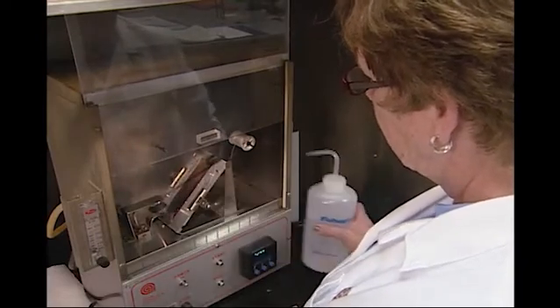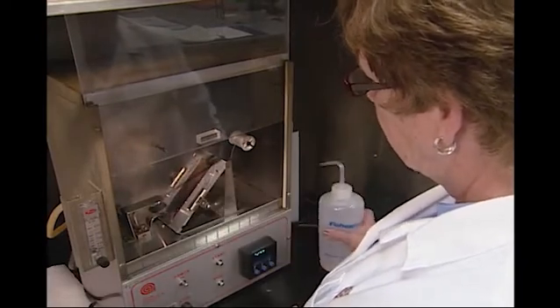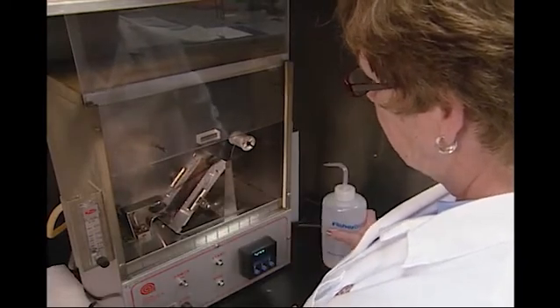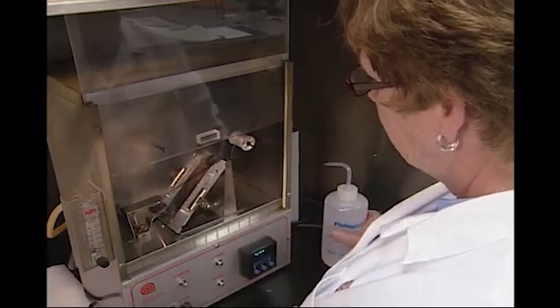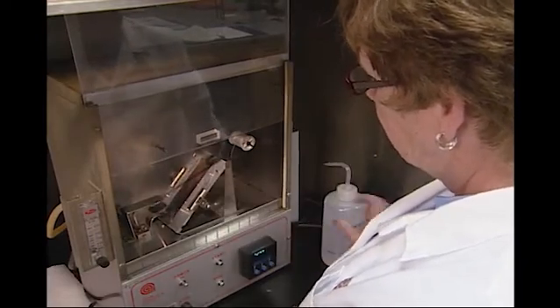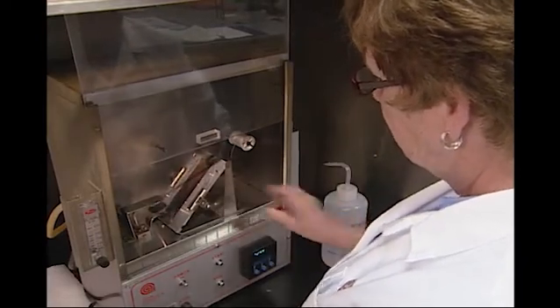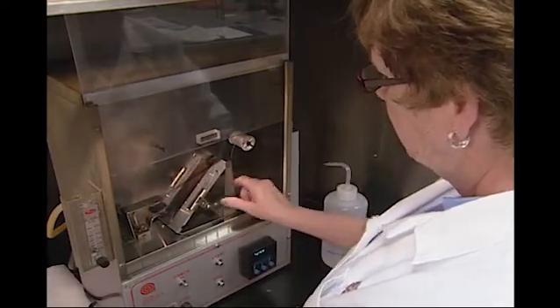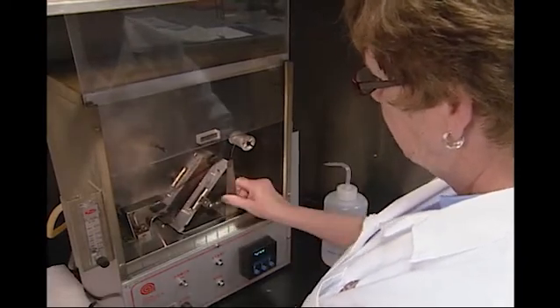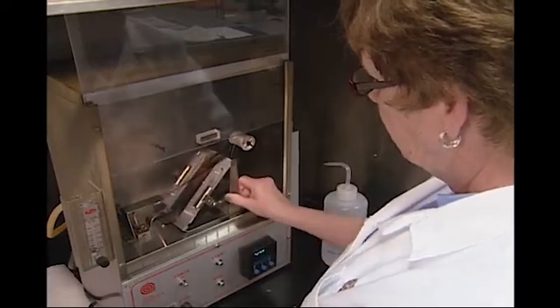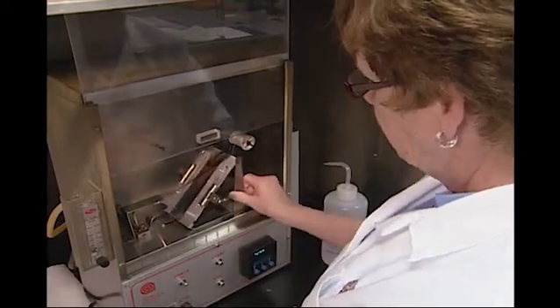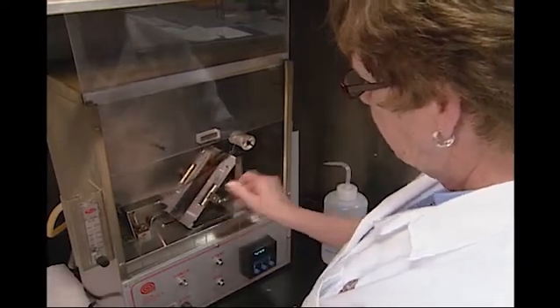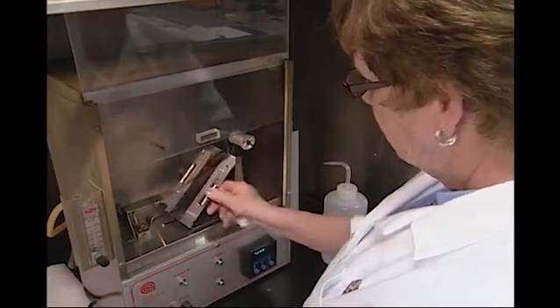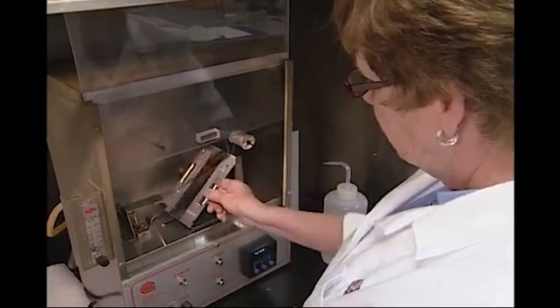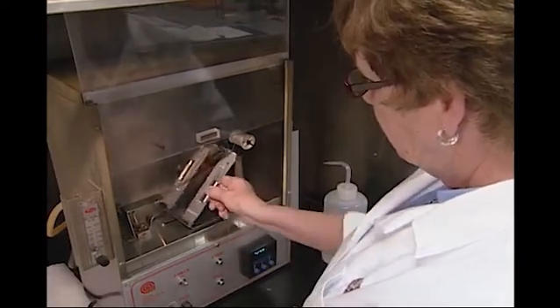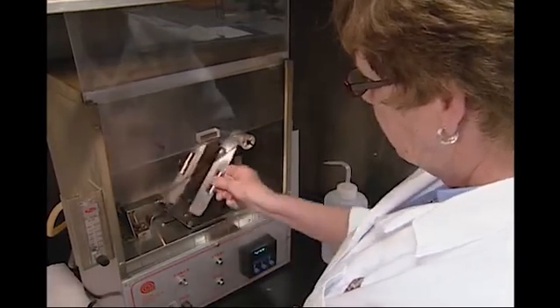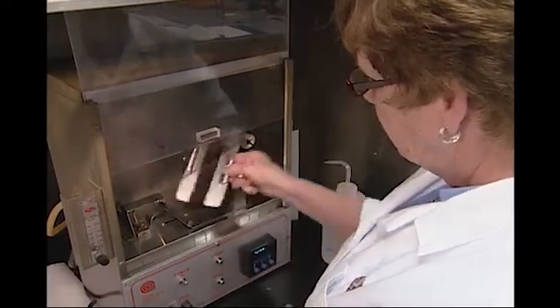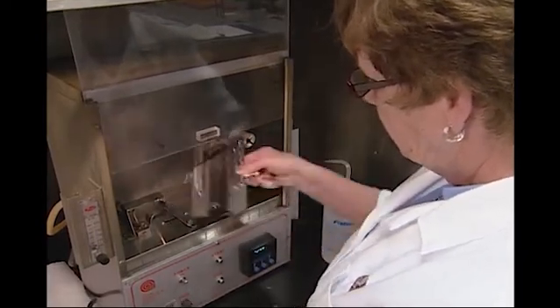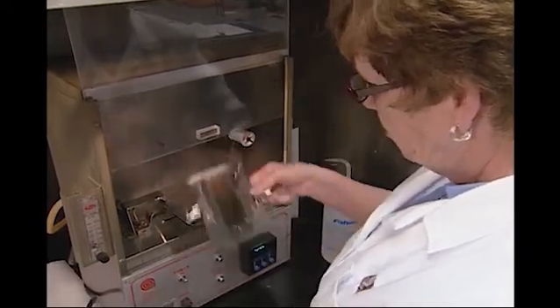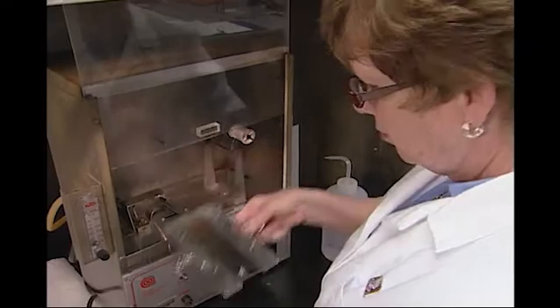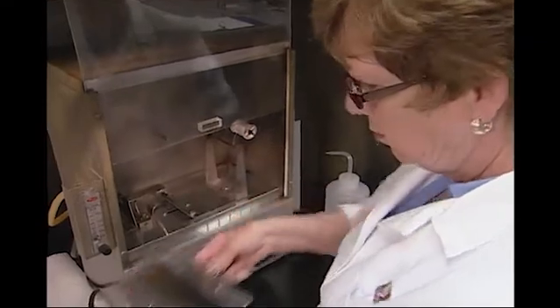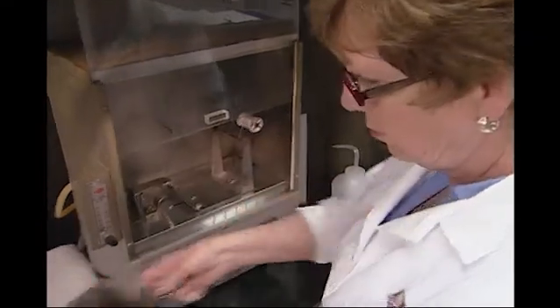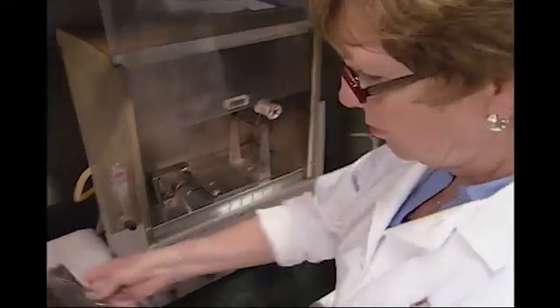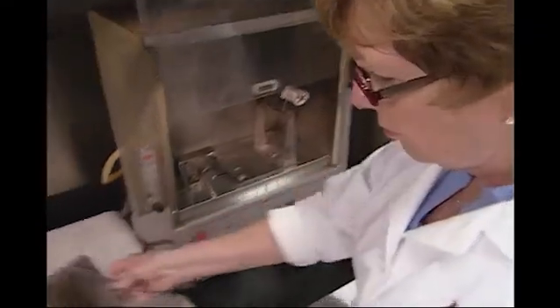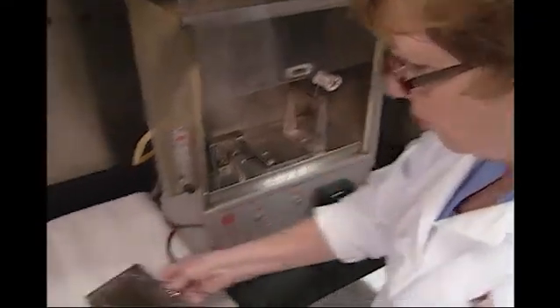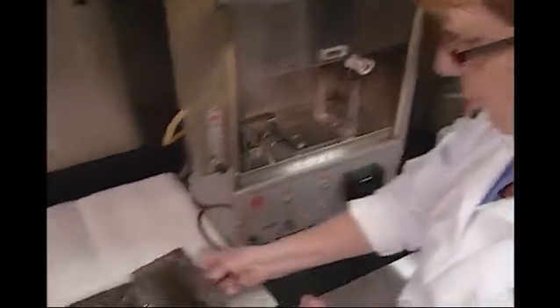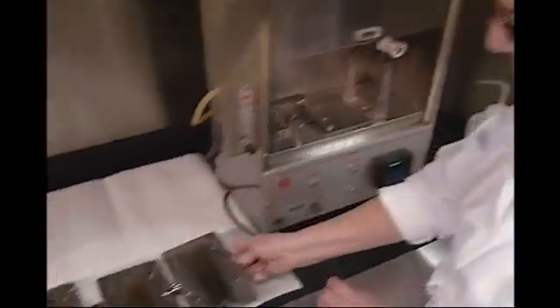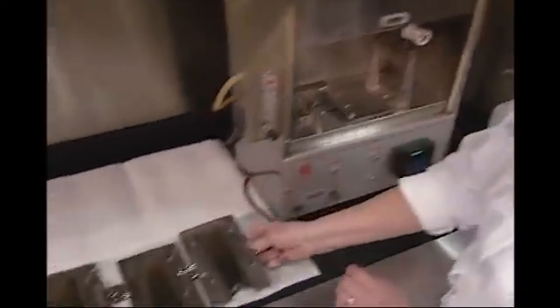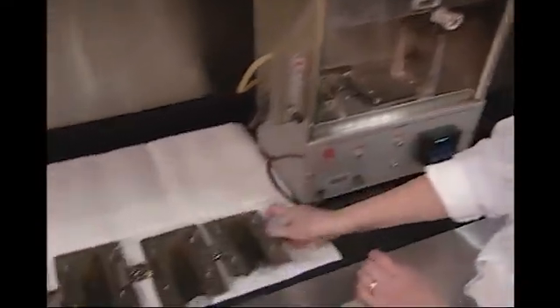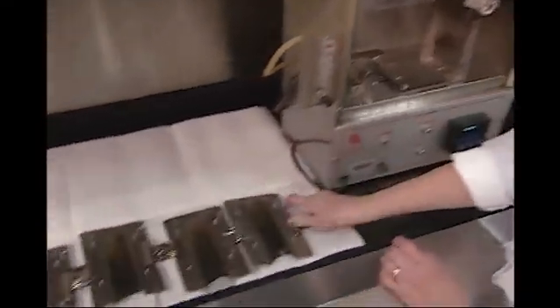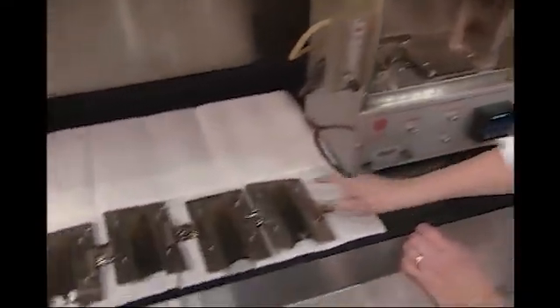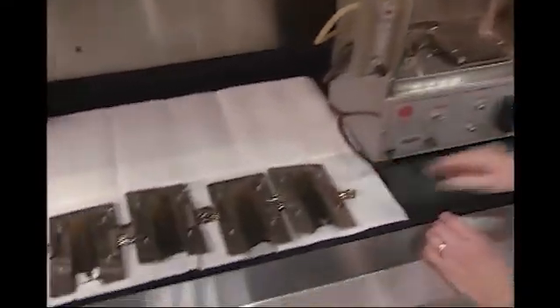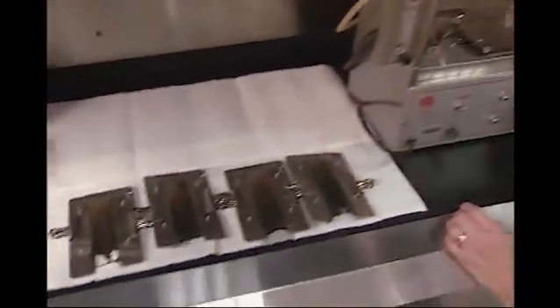The fan is turned on after a test is complete to remove any fumes that occur.